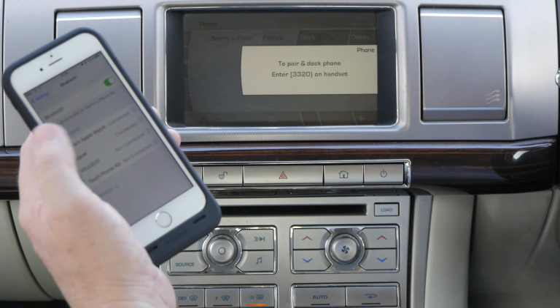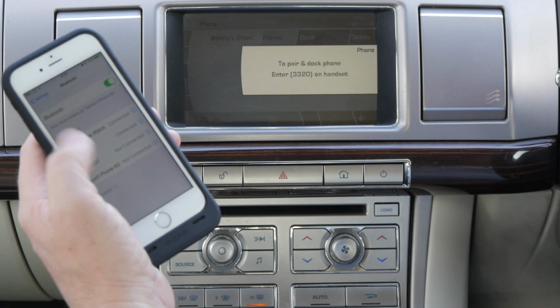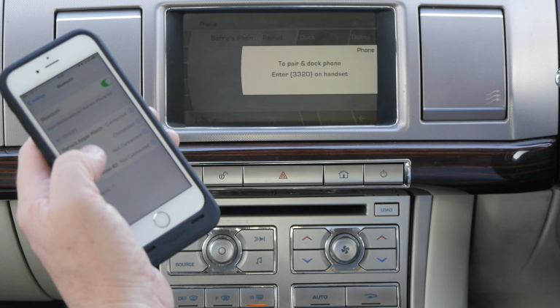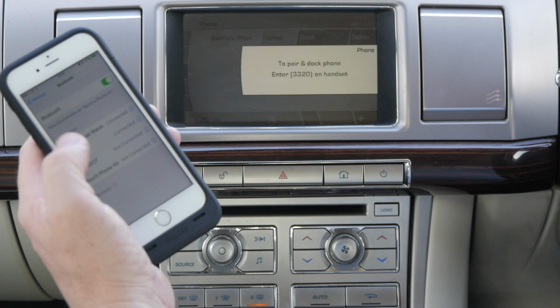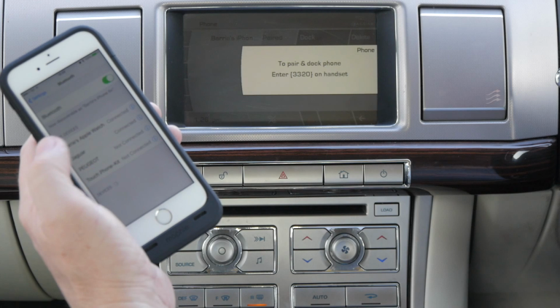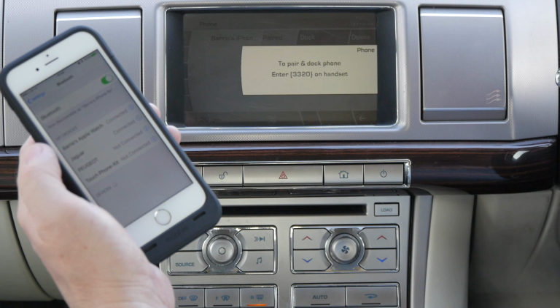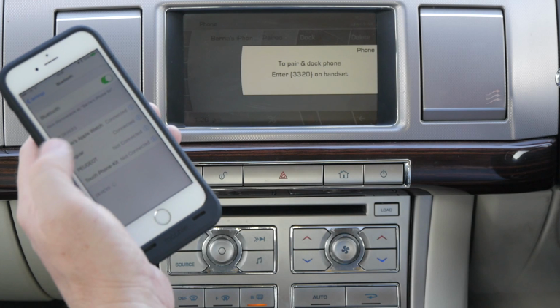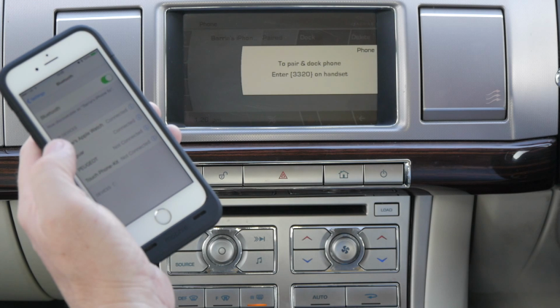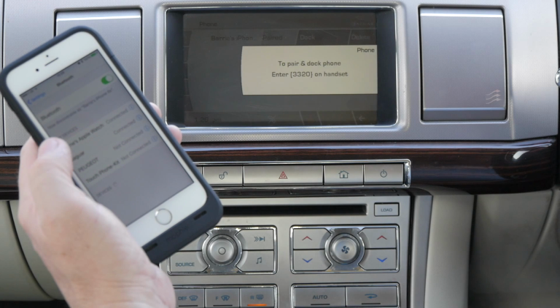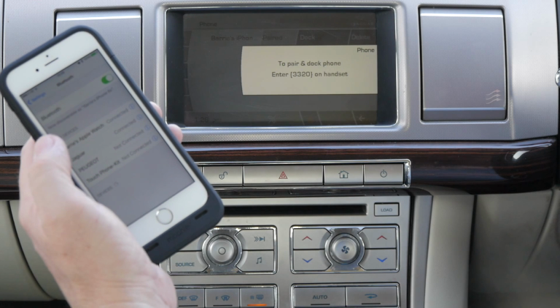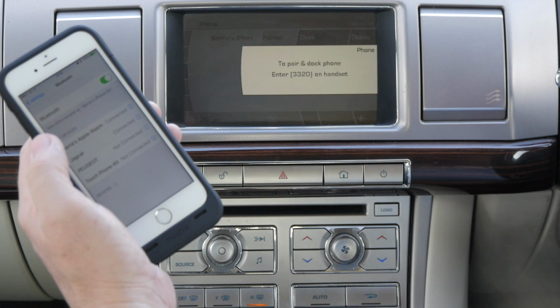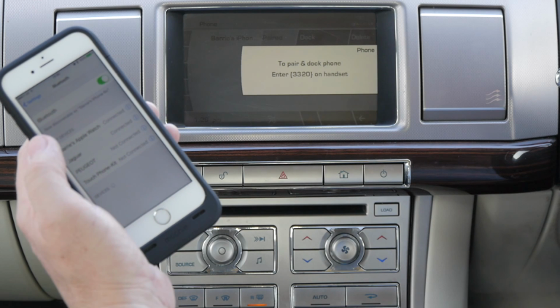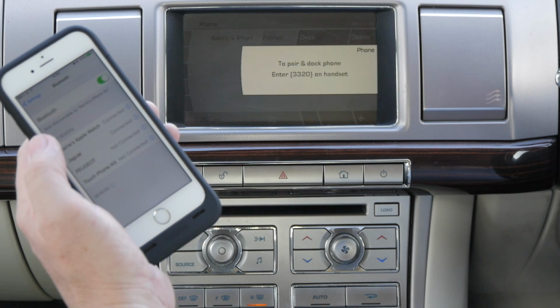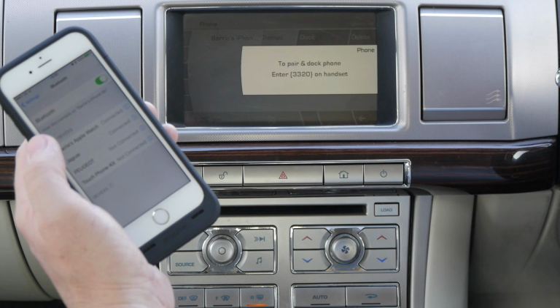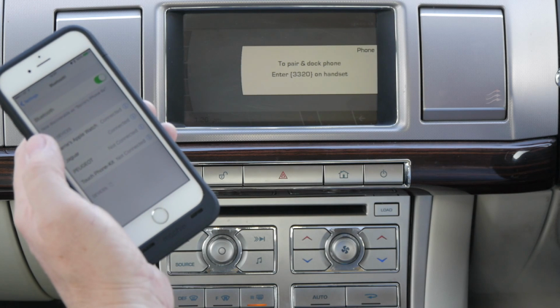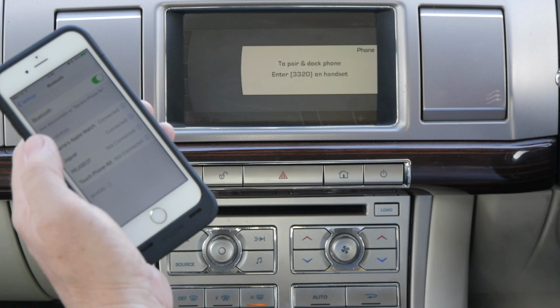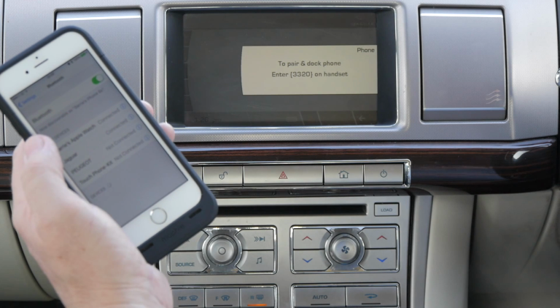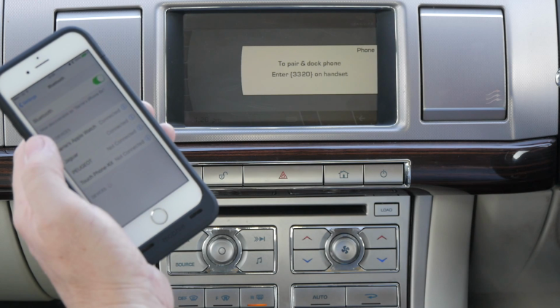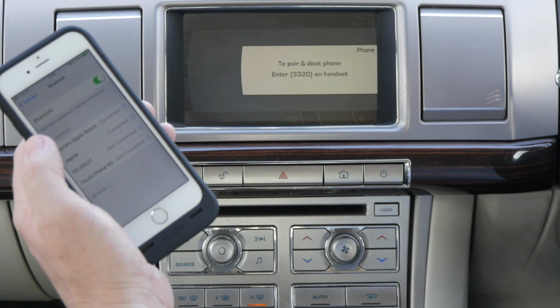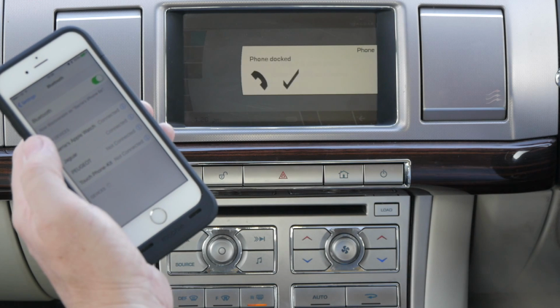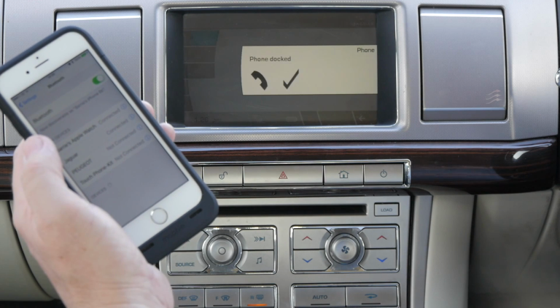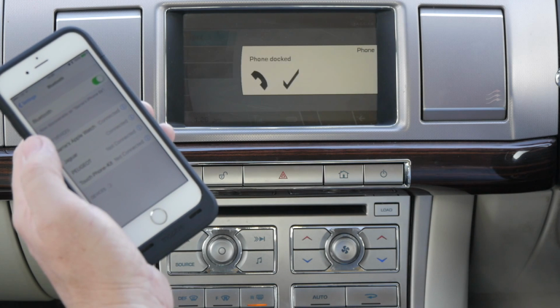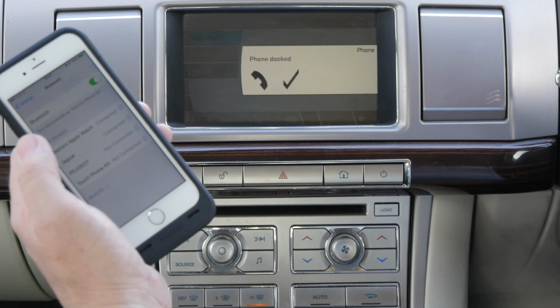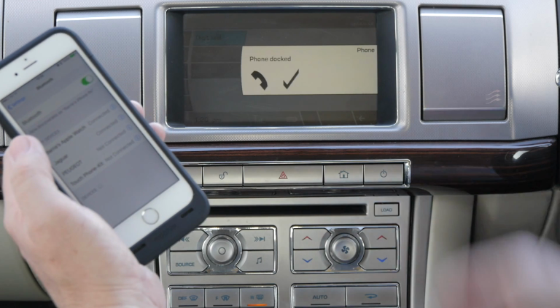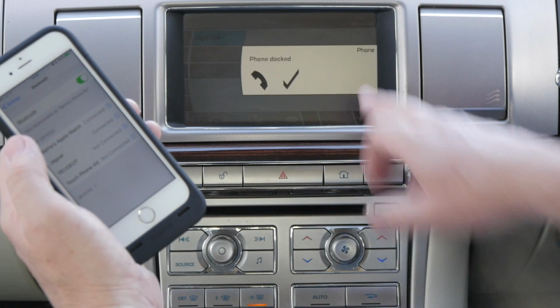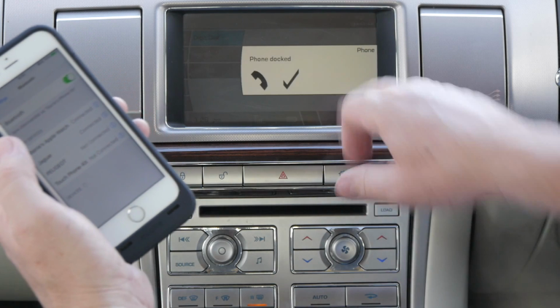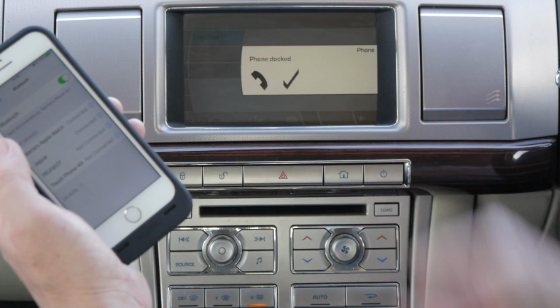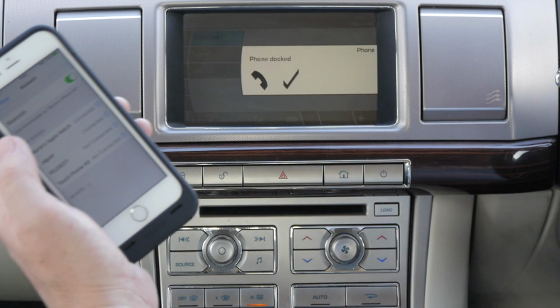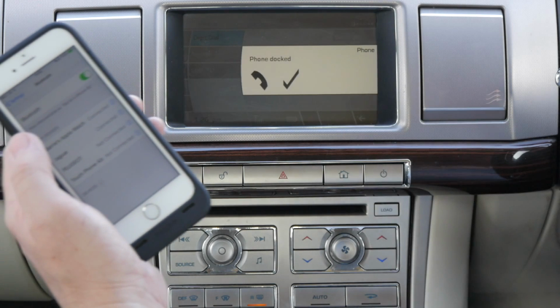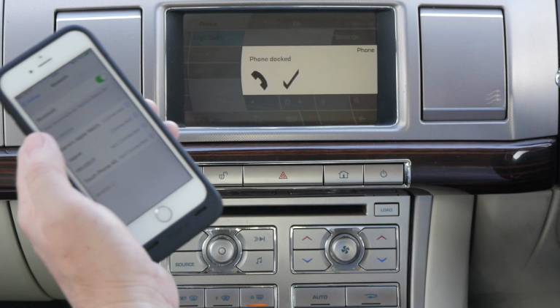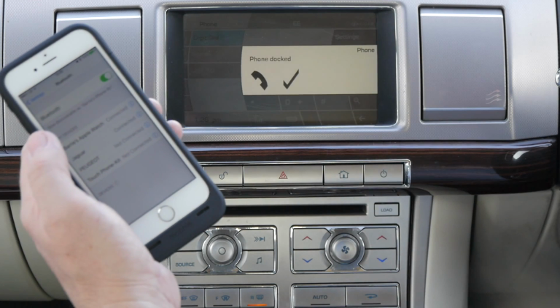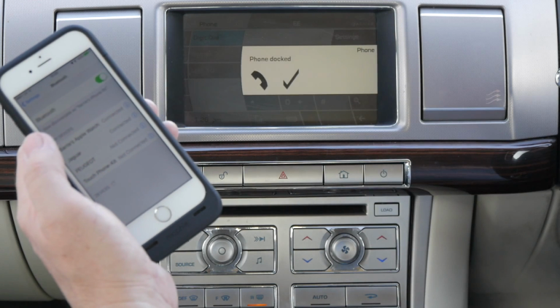It's connected on my iPhone now, and it's now connected on the screen.